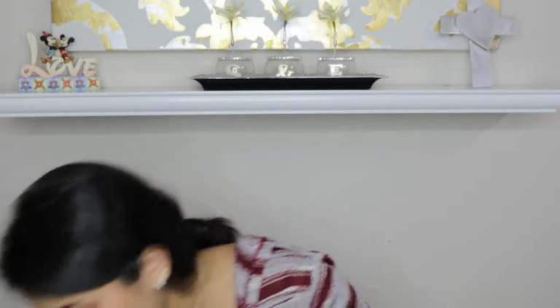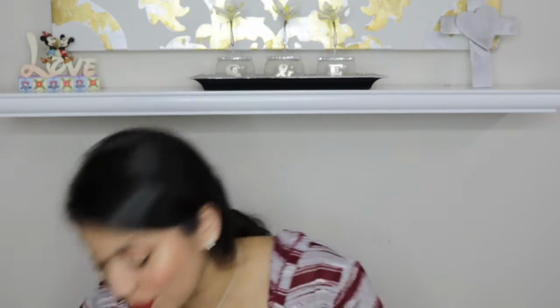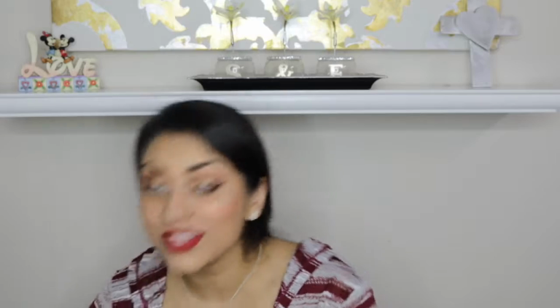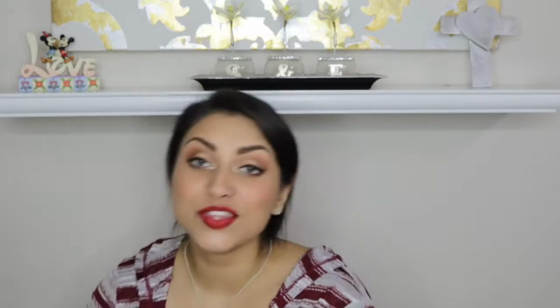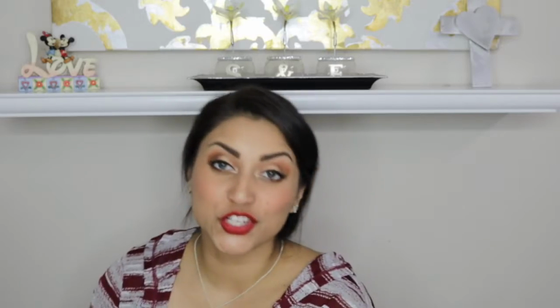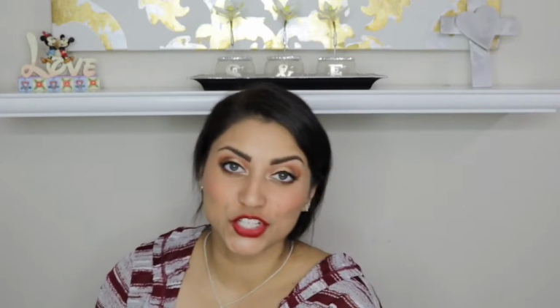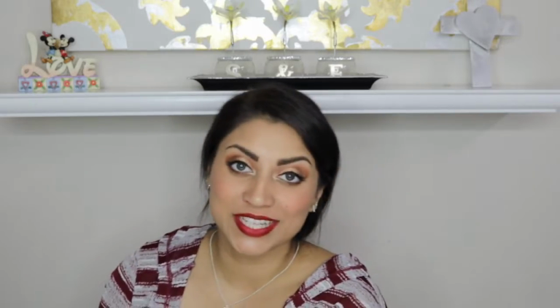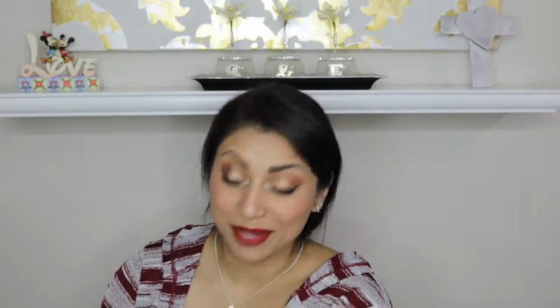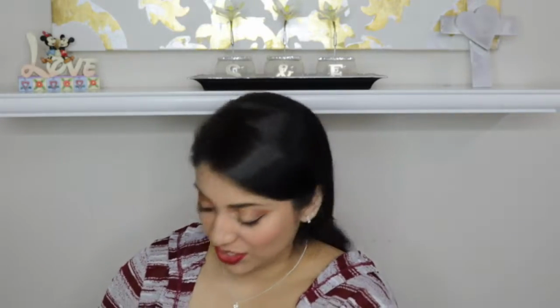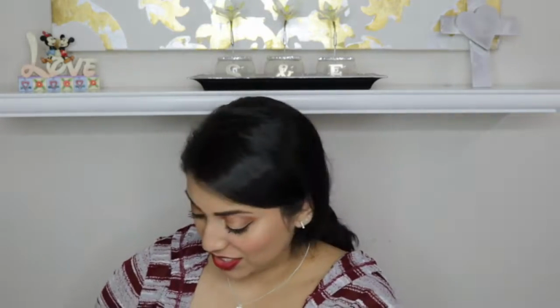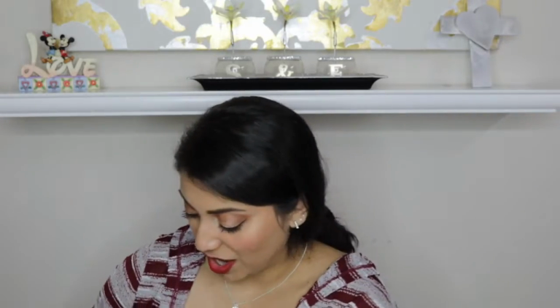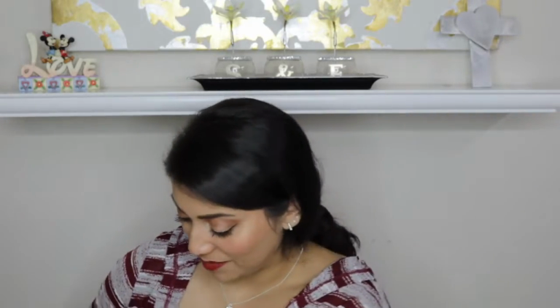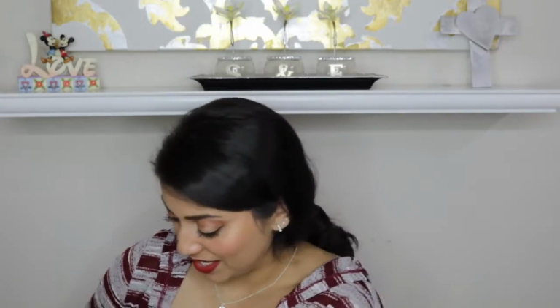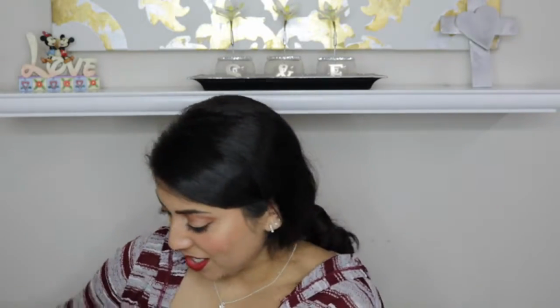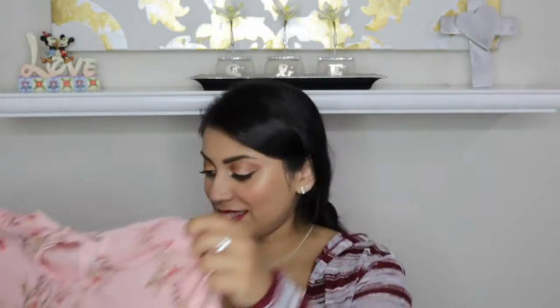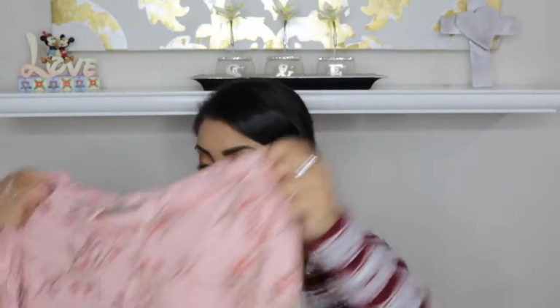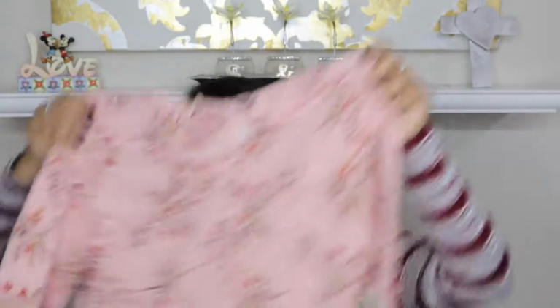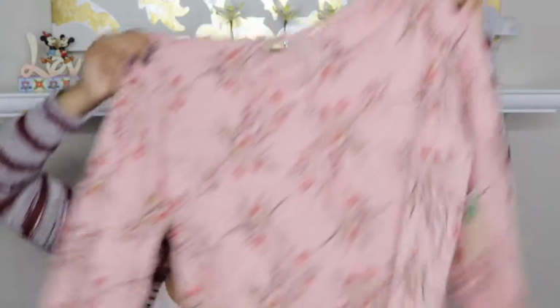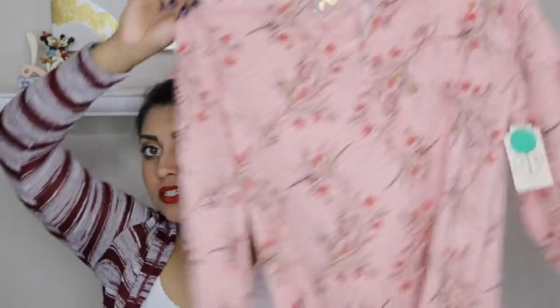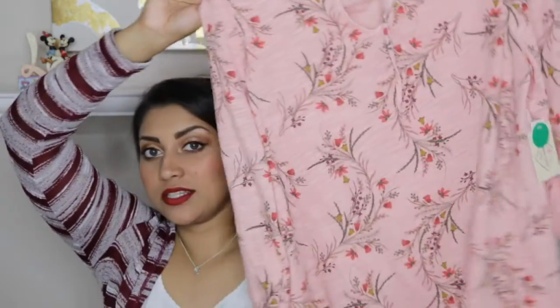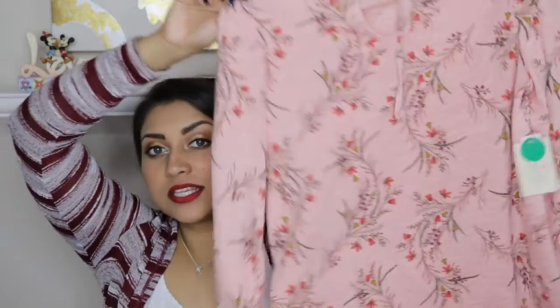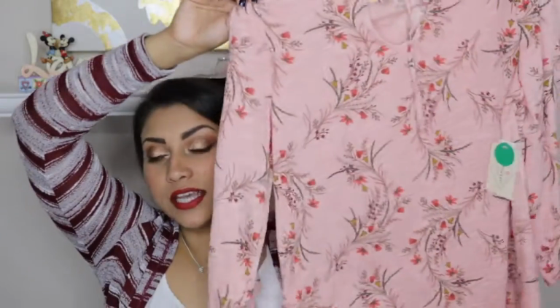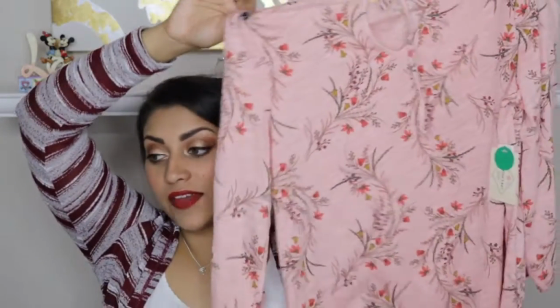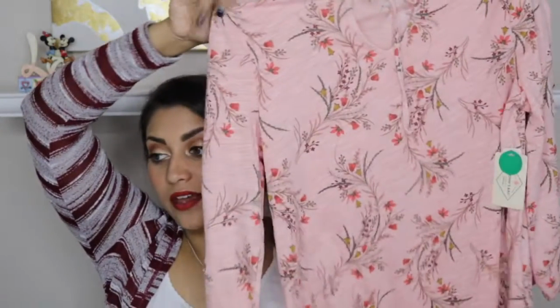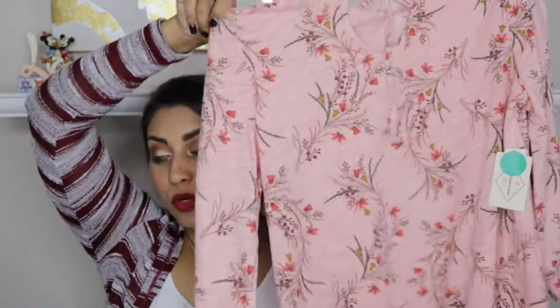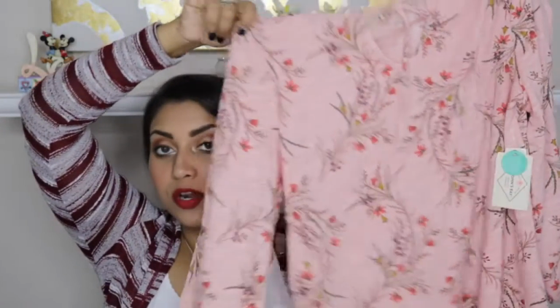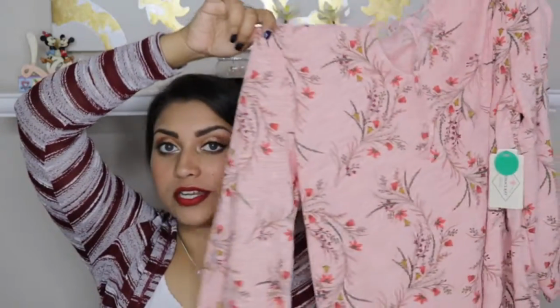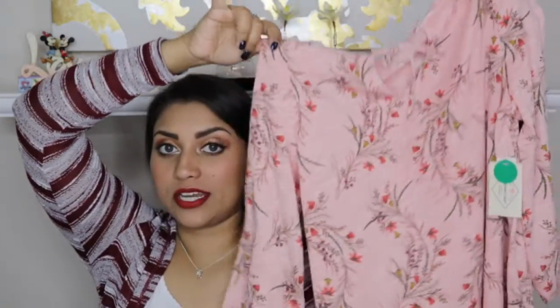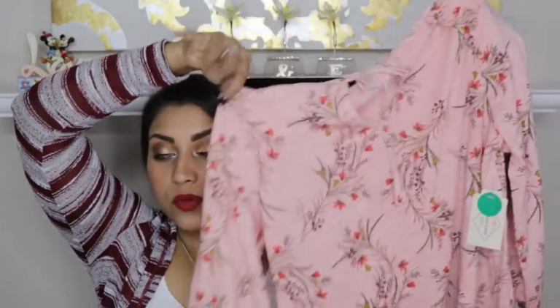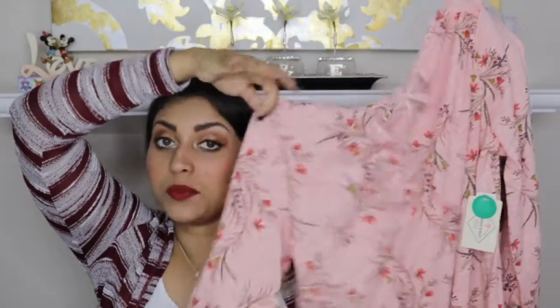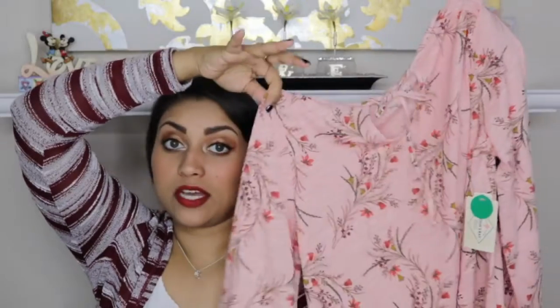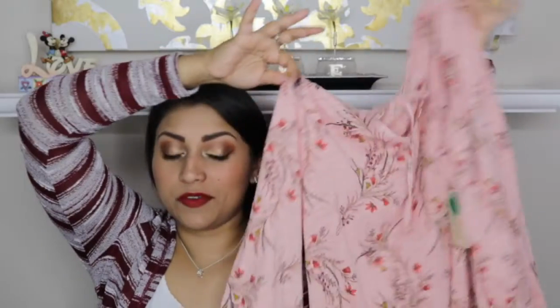I also found the shirt my in-laws got me — this shirt and that purple cardigan were what they got me for Christmas.